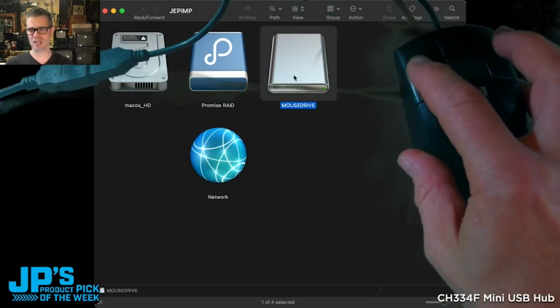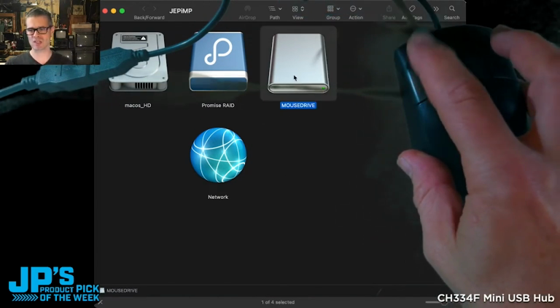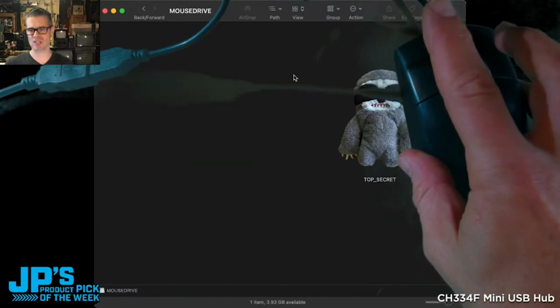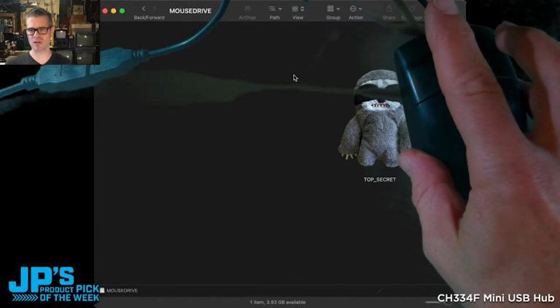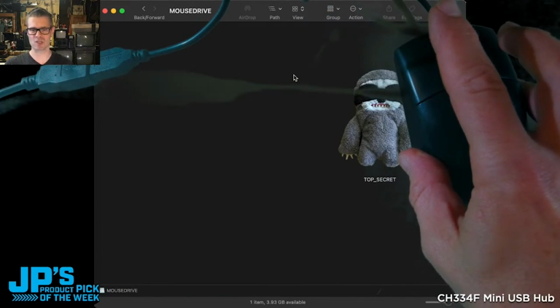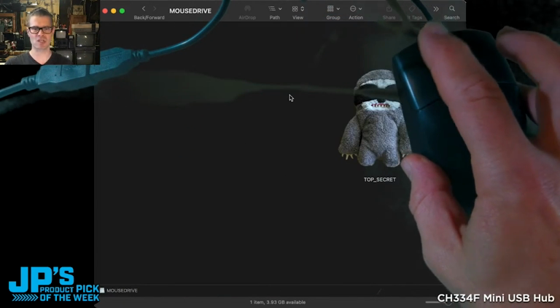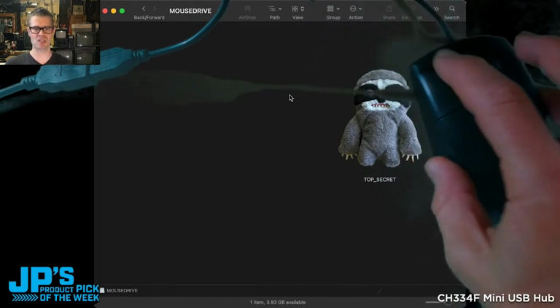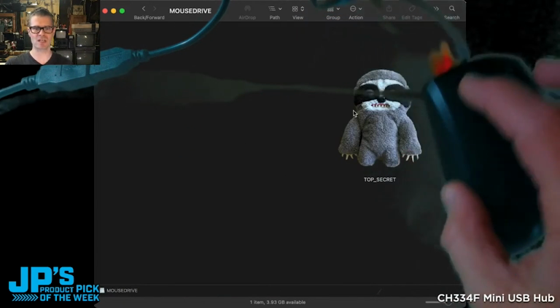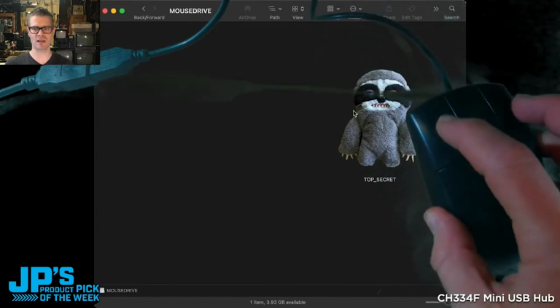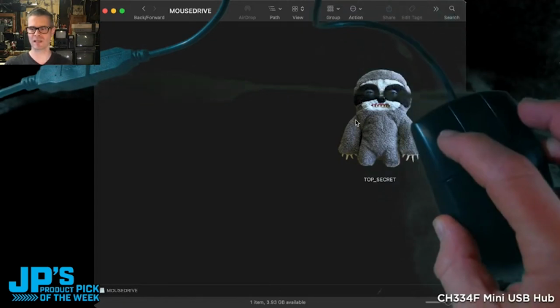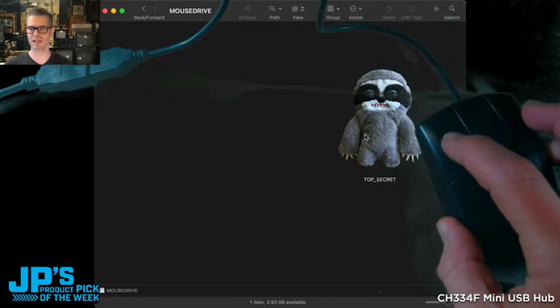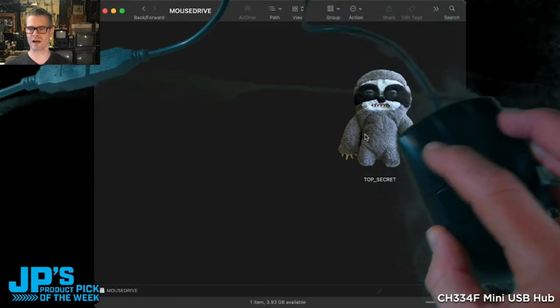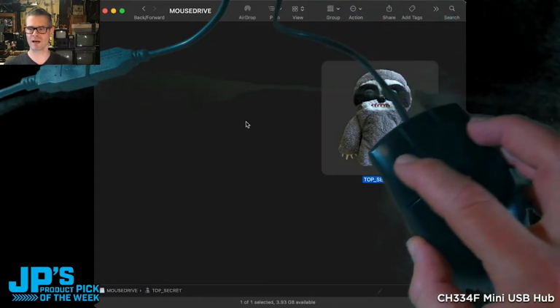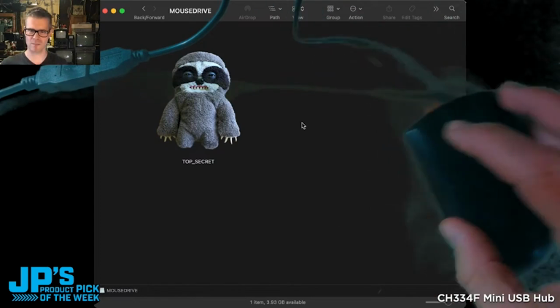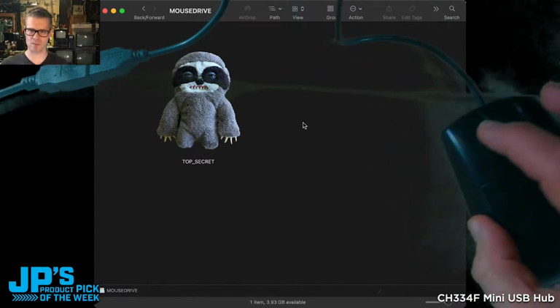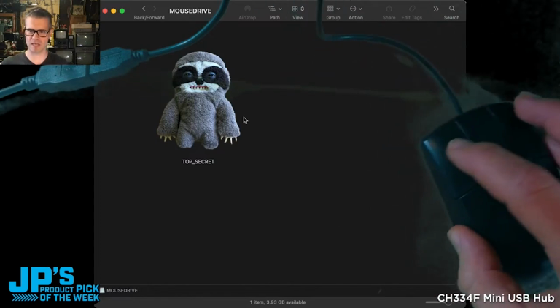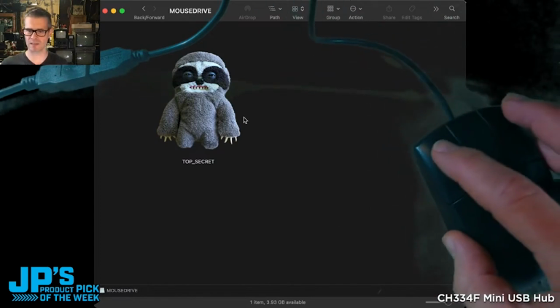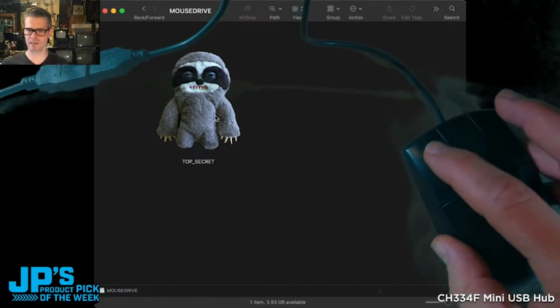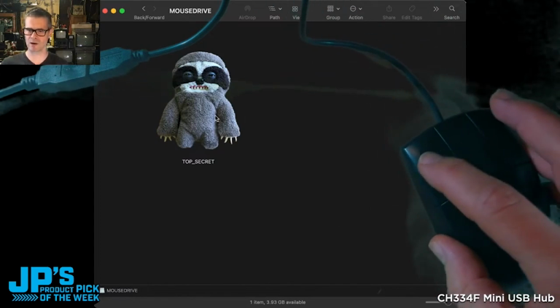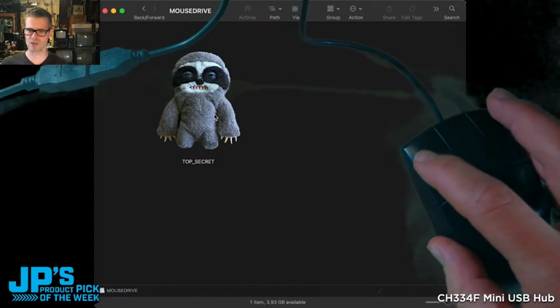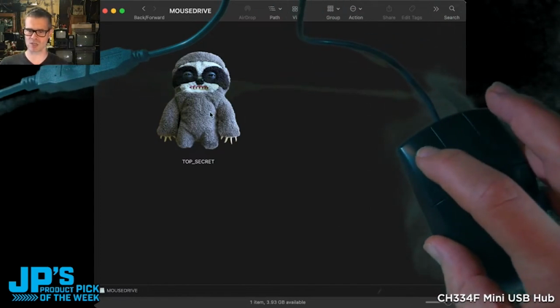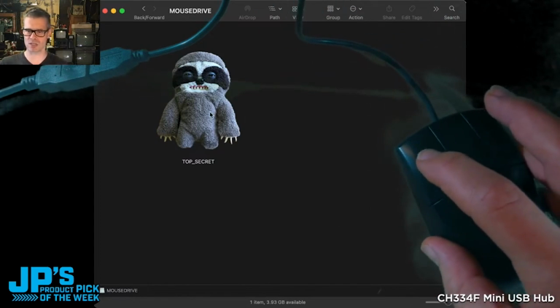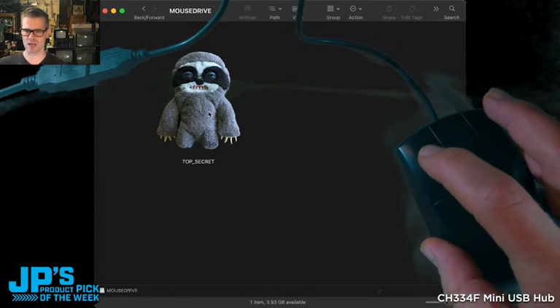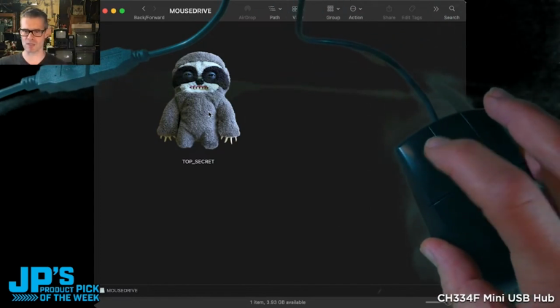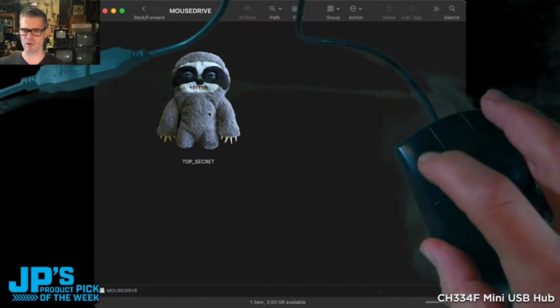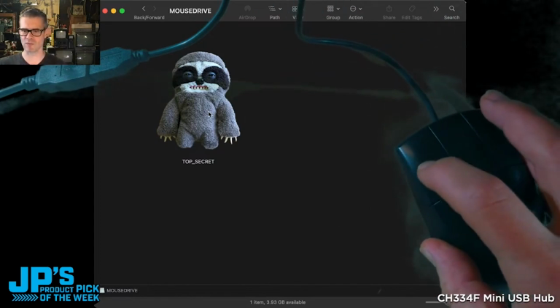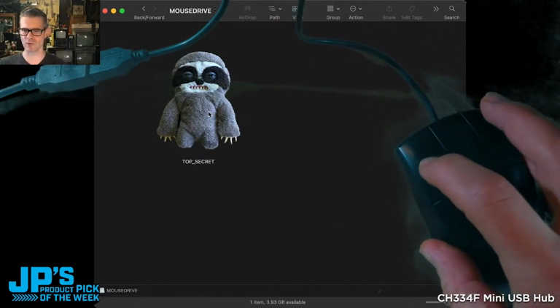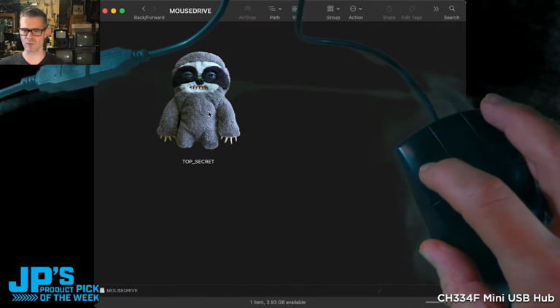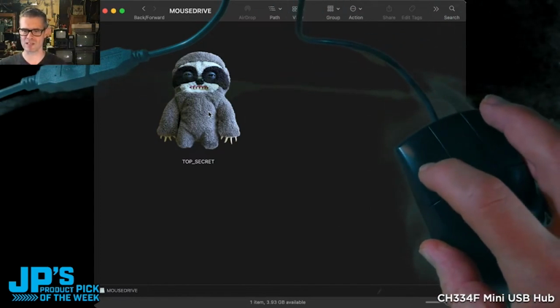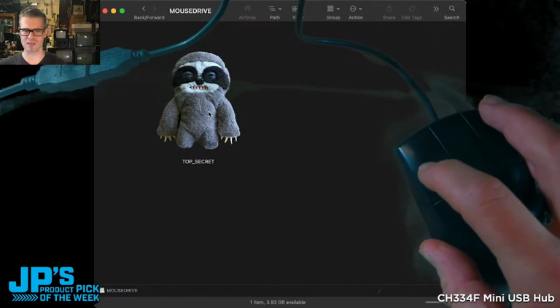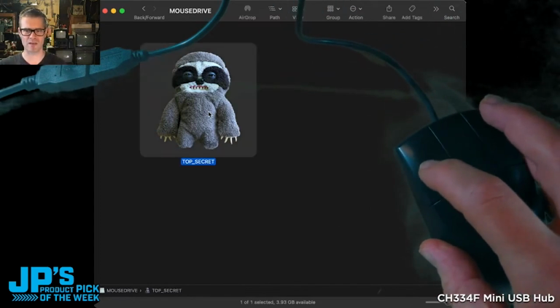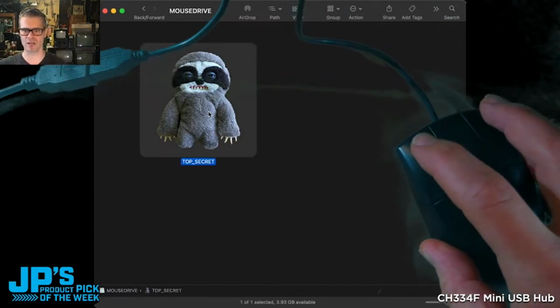It's got this secret — you can see here, I can click on, upsettingly, Lars' top secret folder. What does Lars have in there?